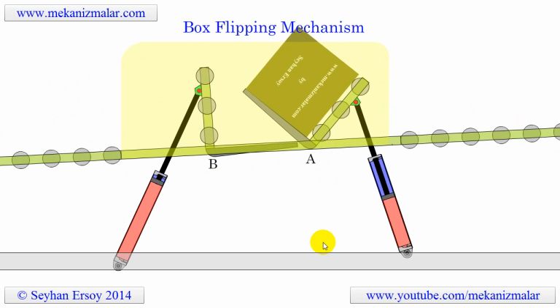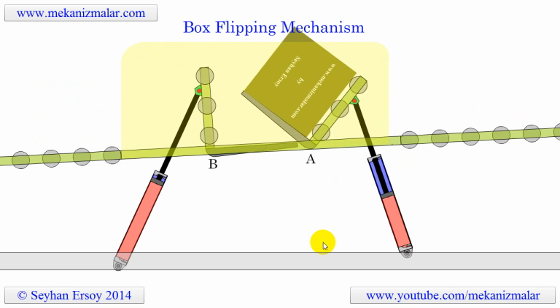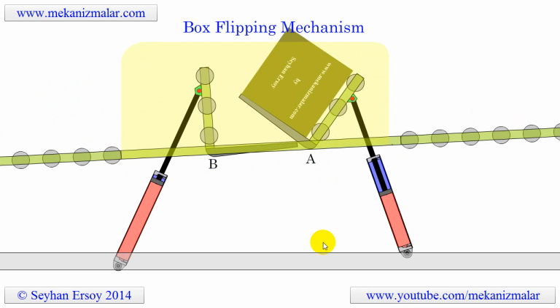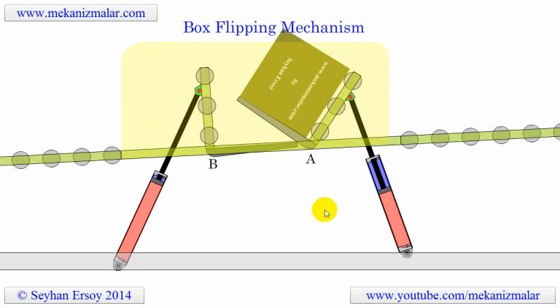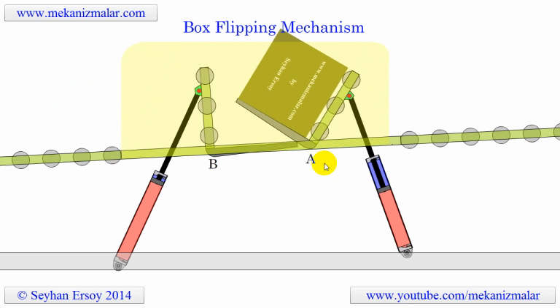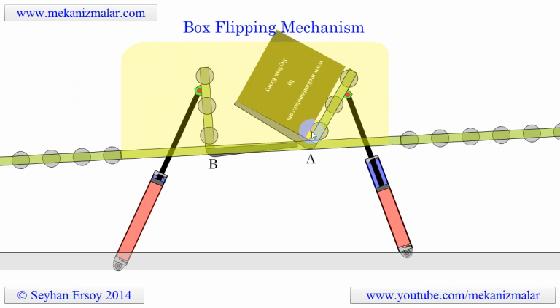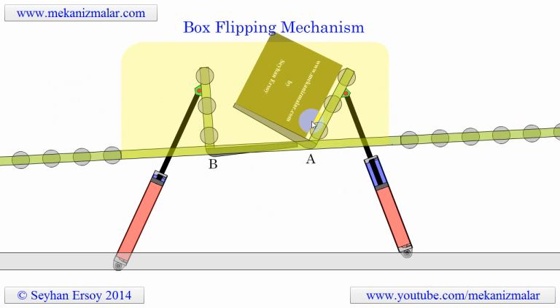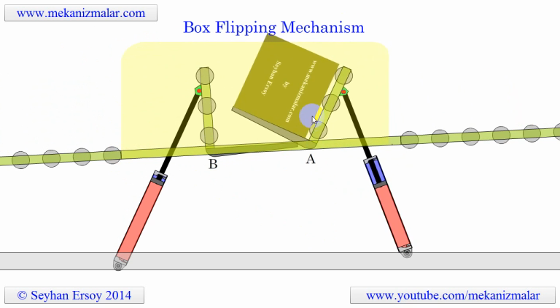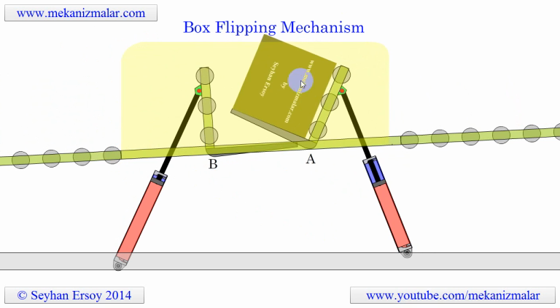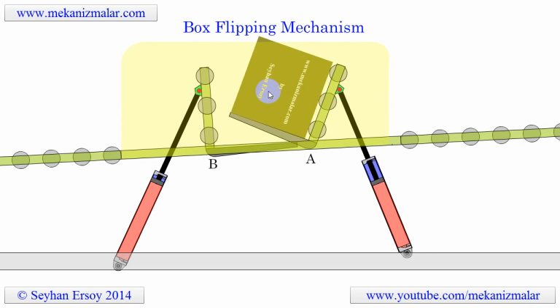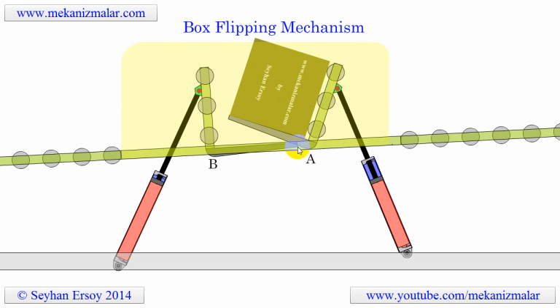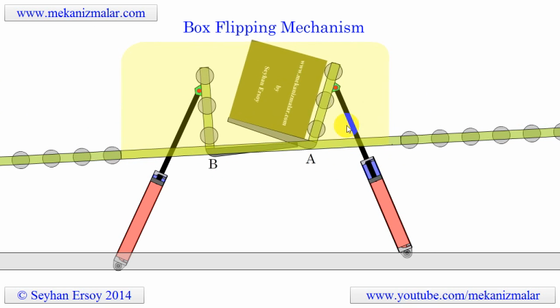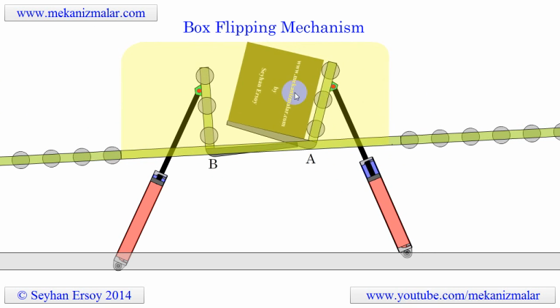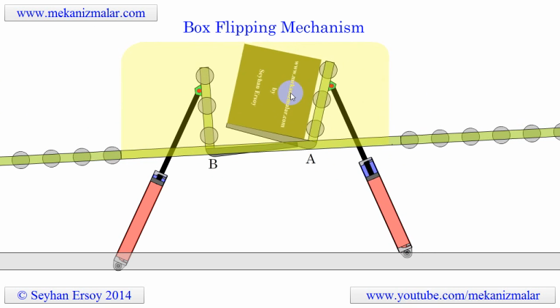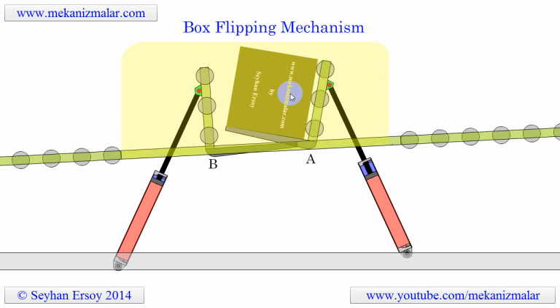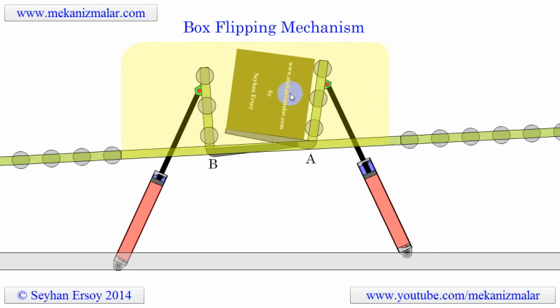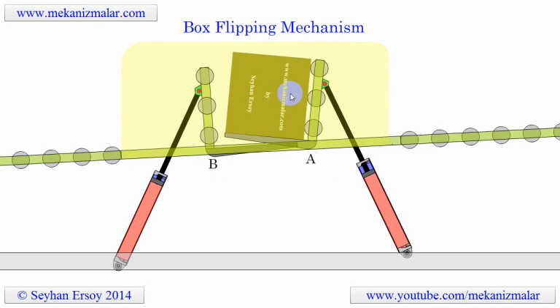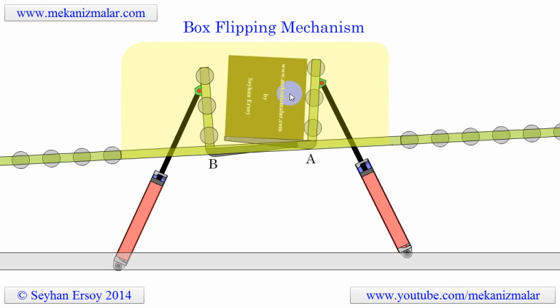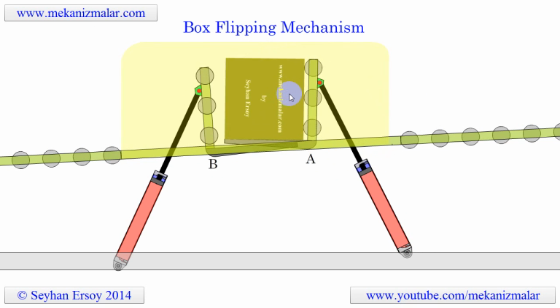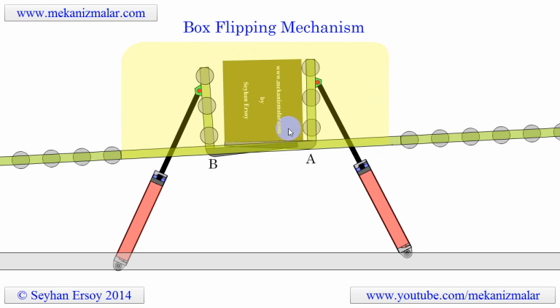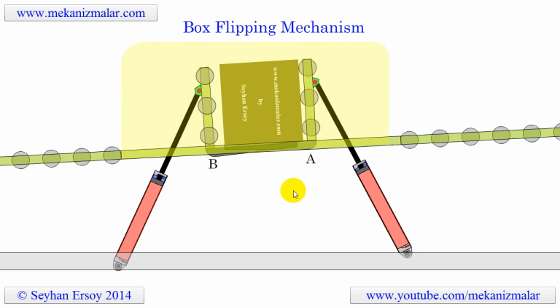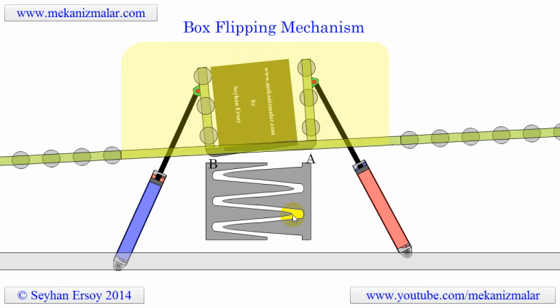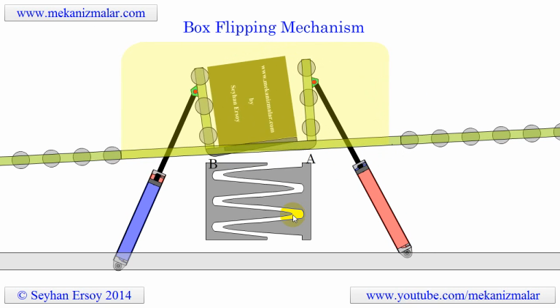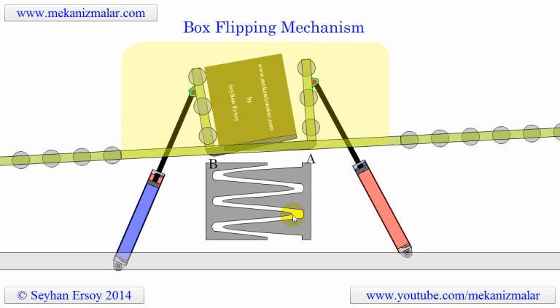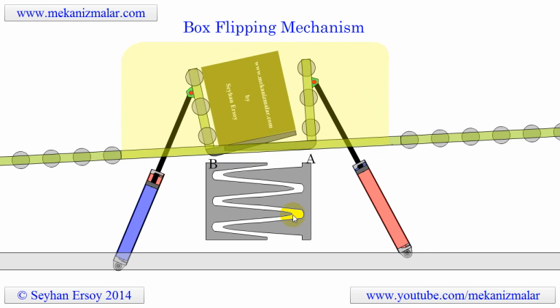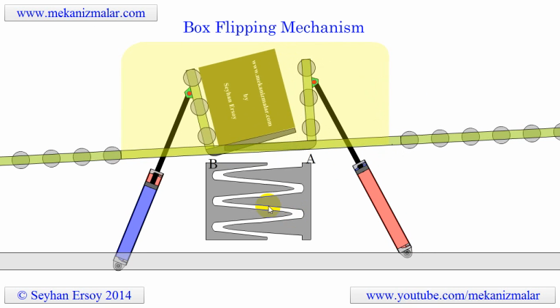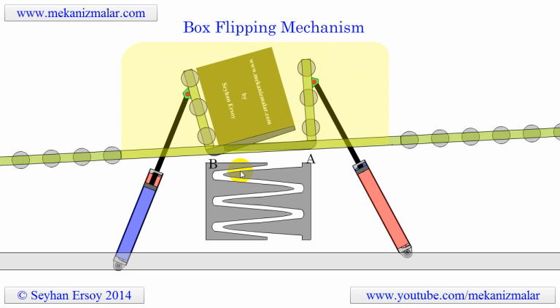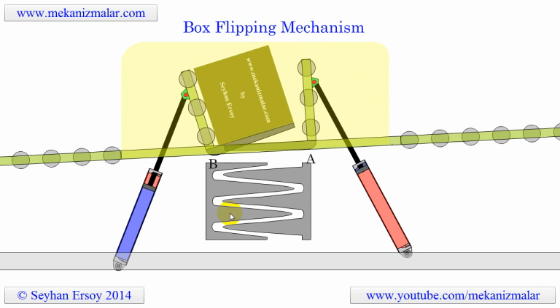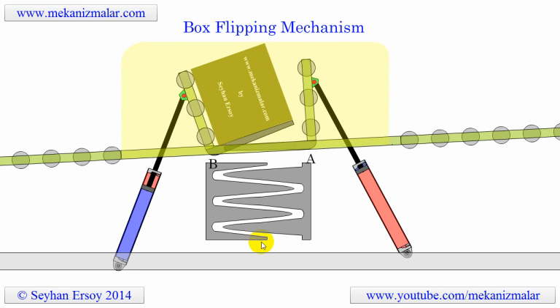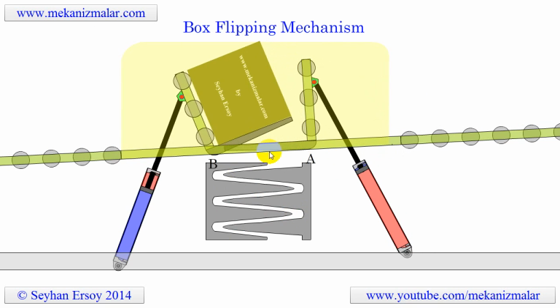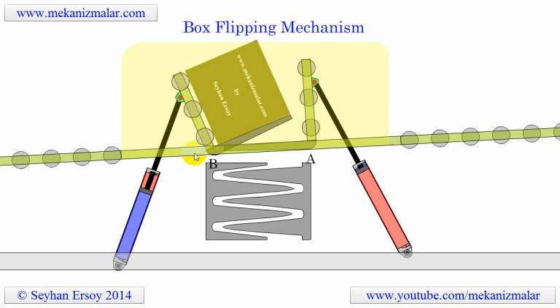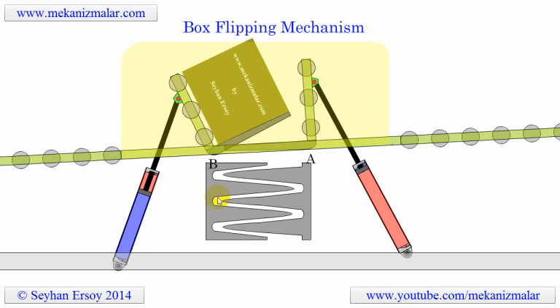We will show you the flipping action a couple of times to allow you to really visualize the process of the operation.